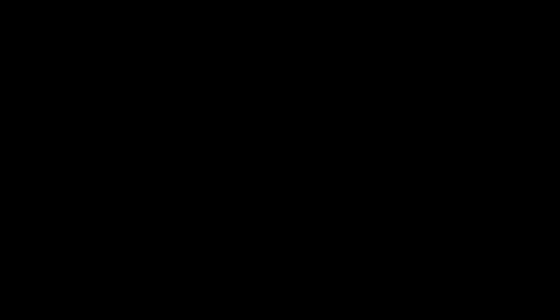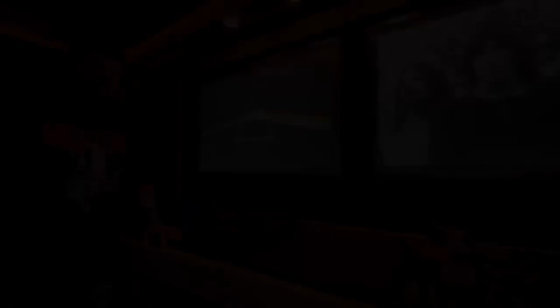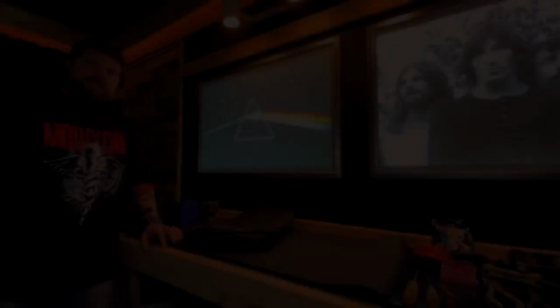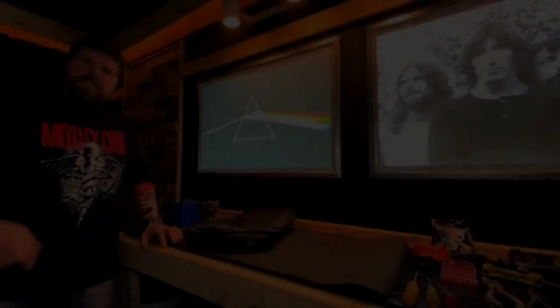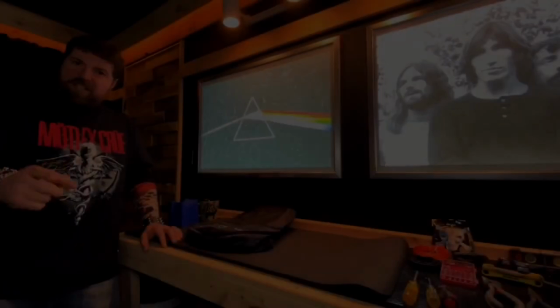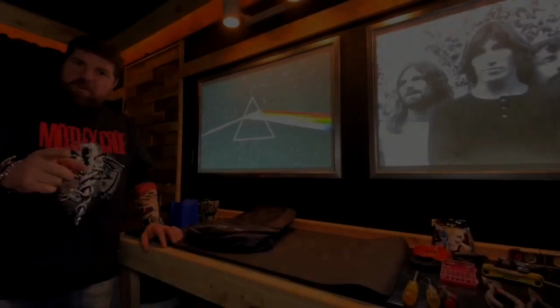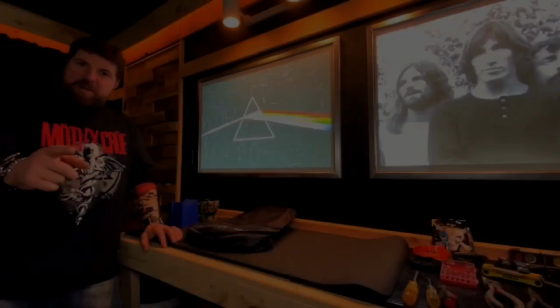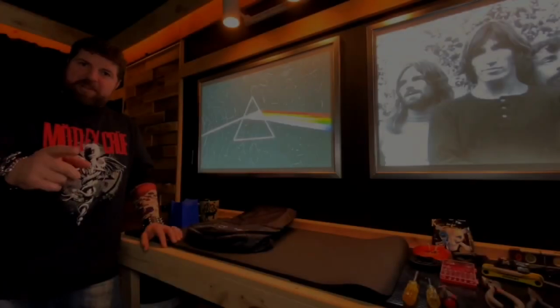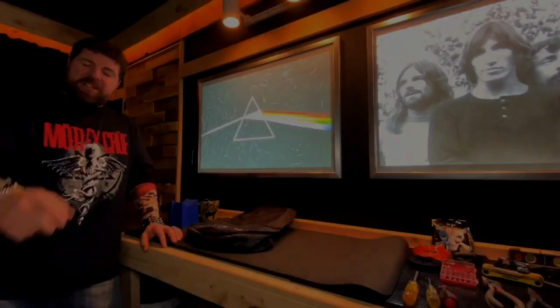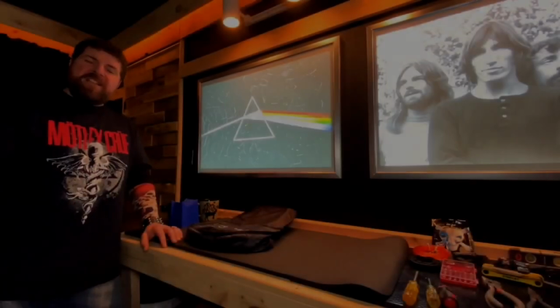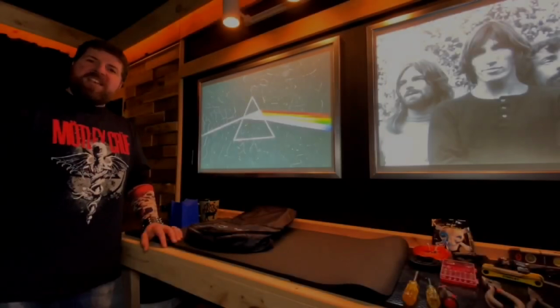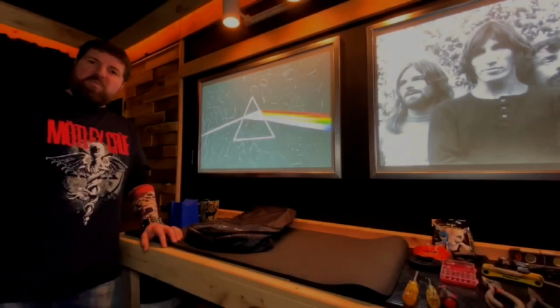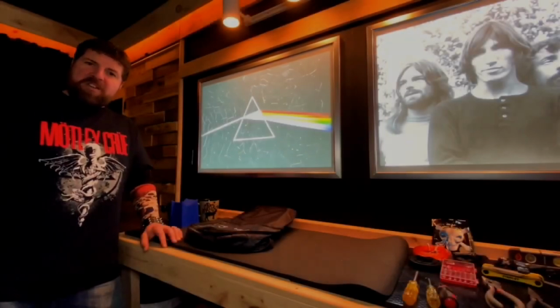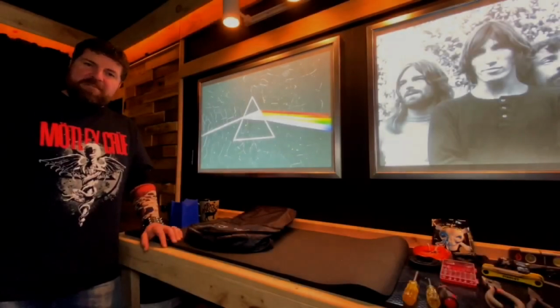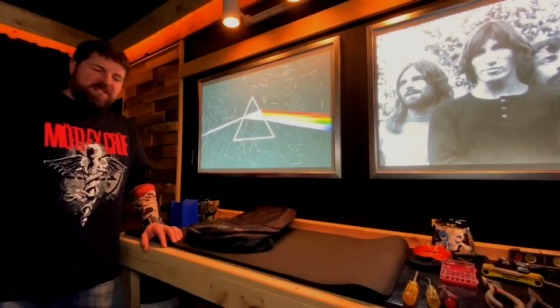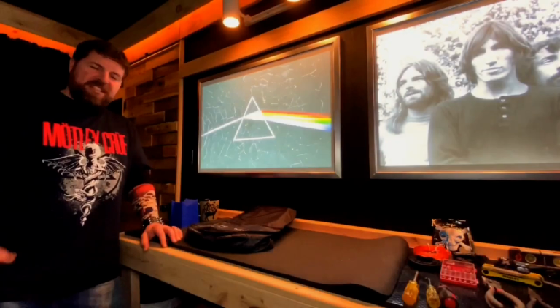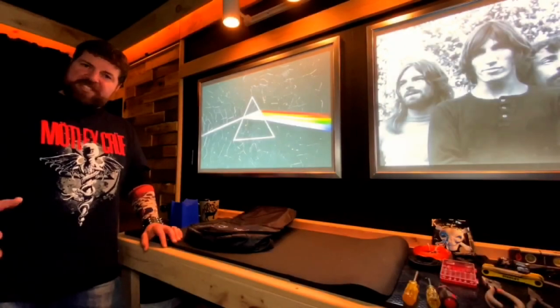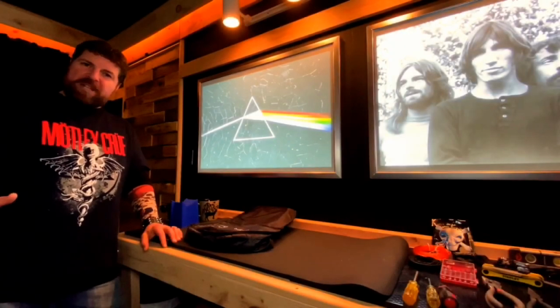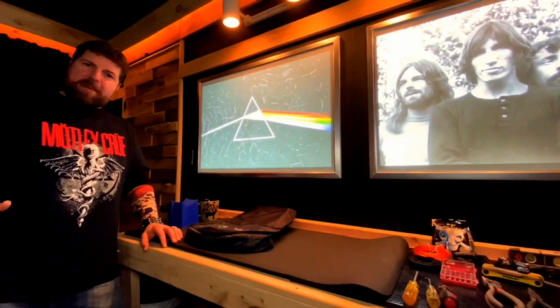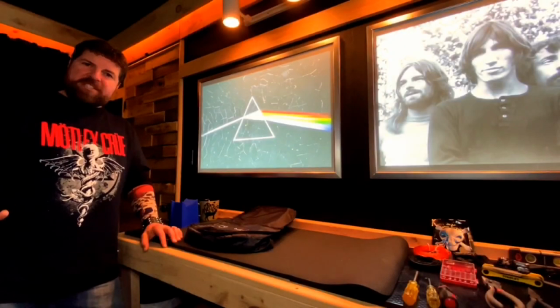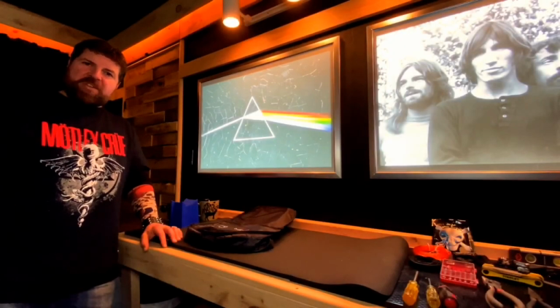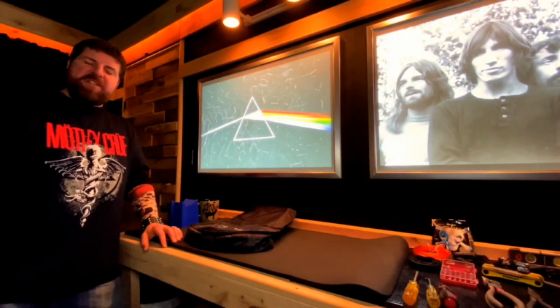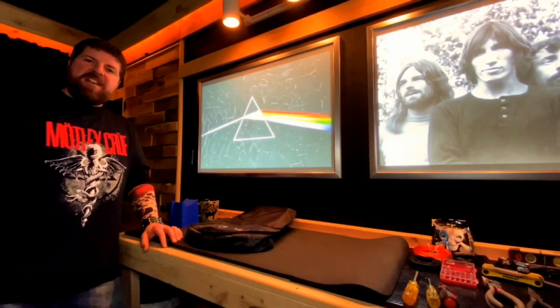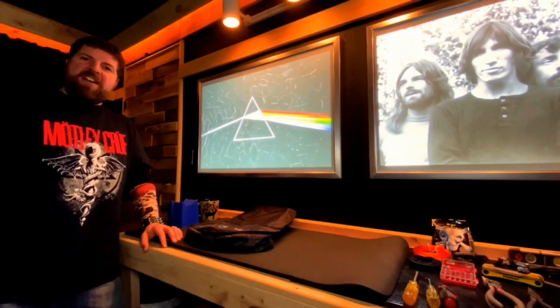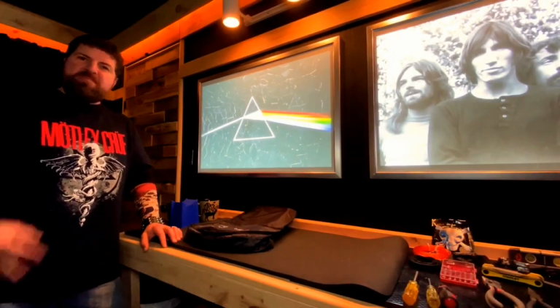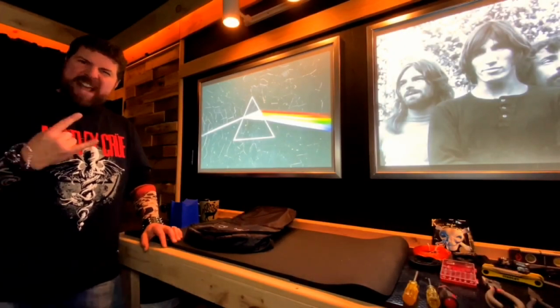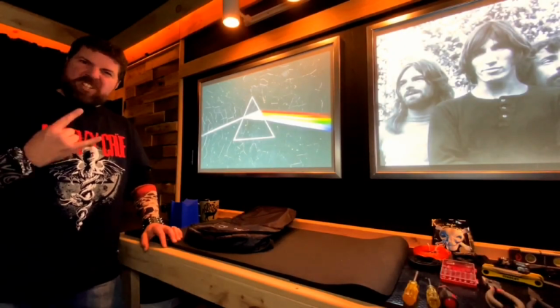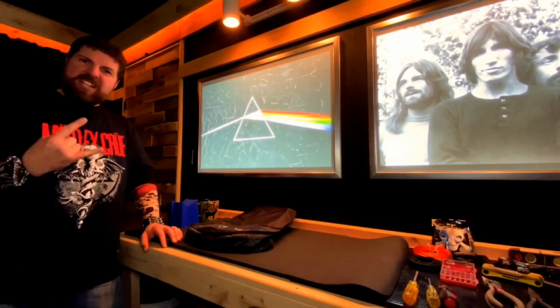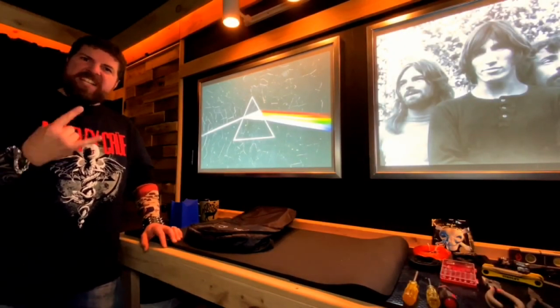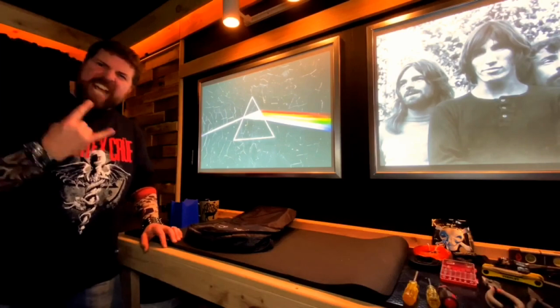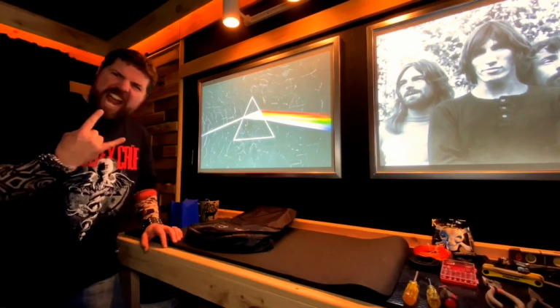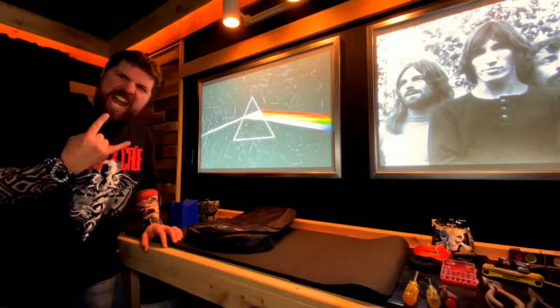Hello people, and welcome to this week's episode of Metal Cave!